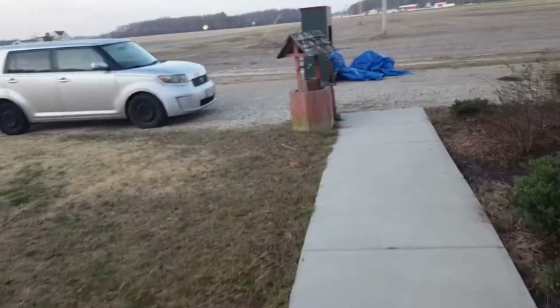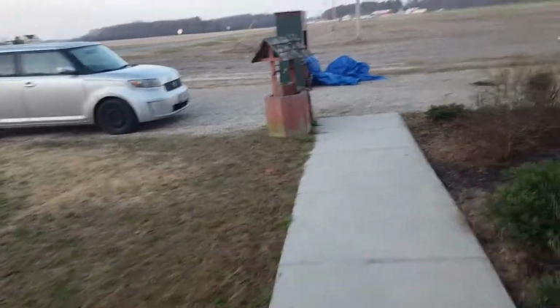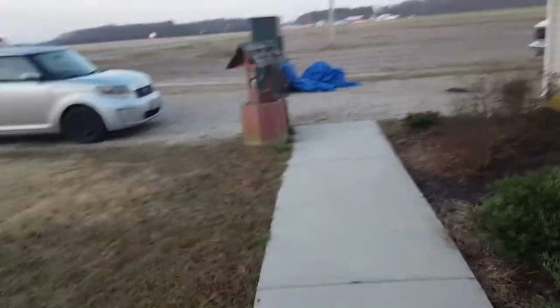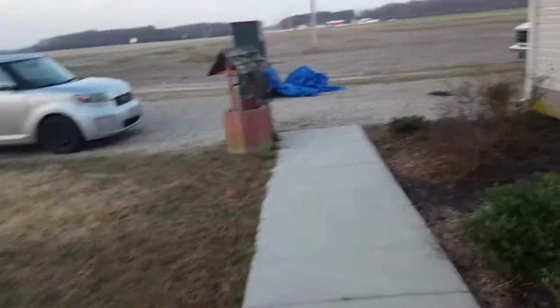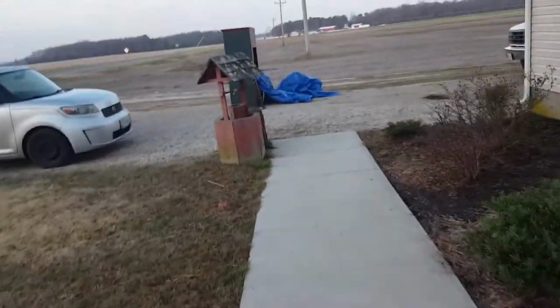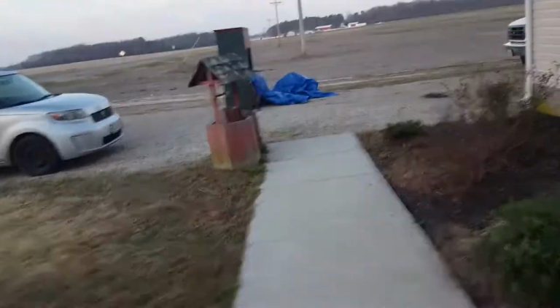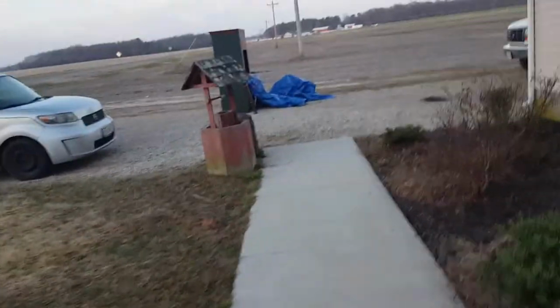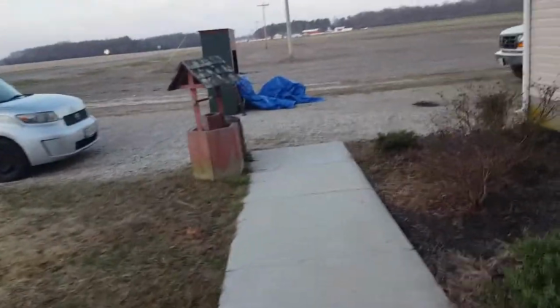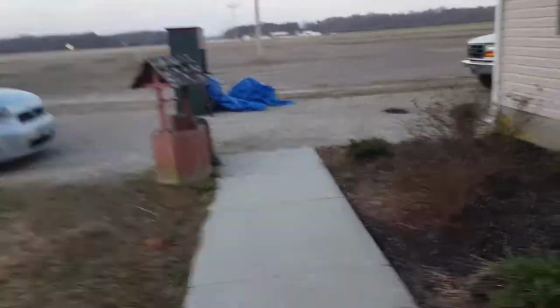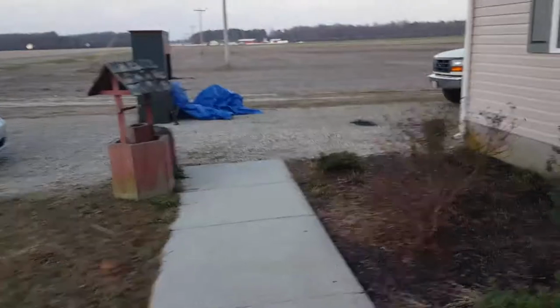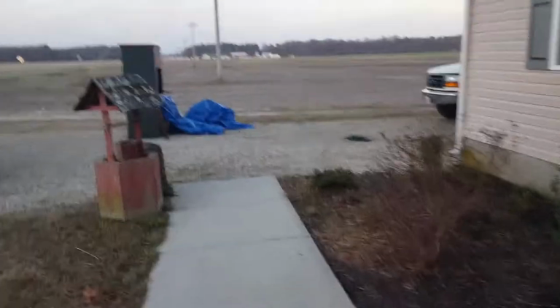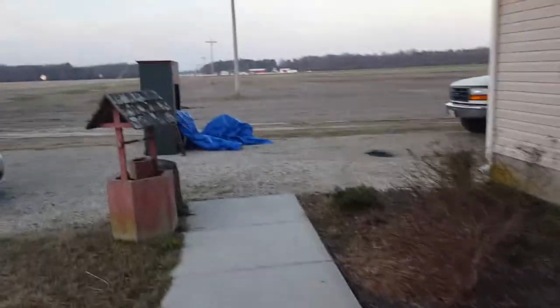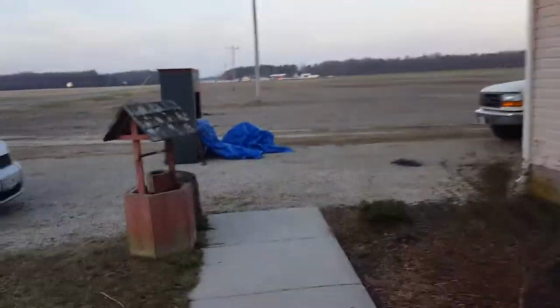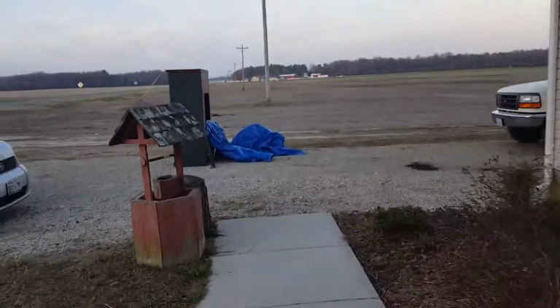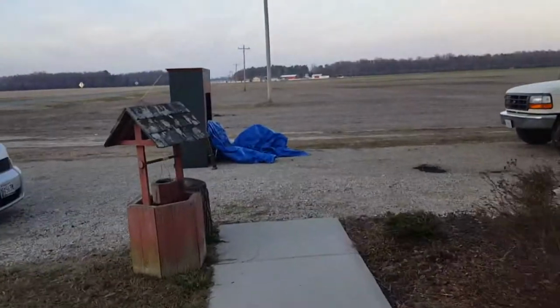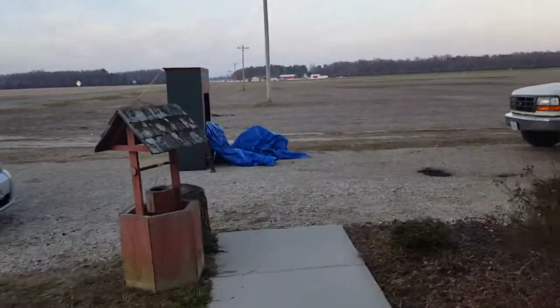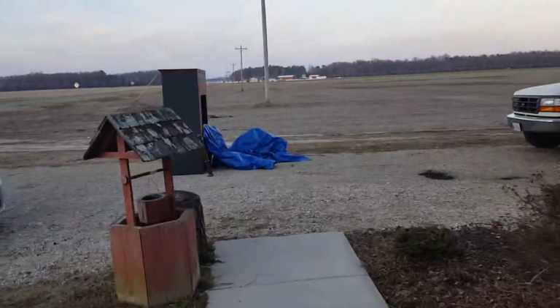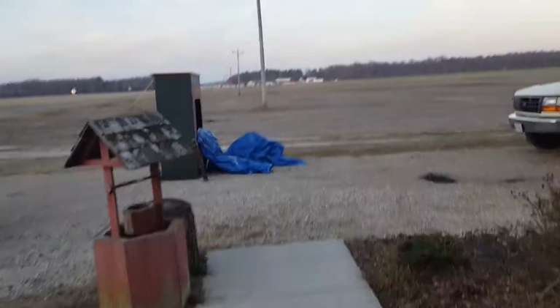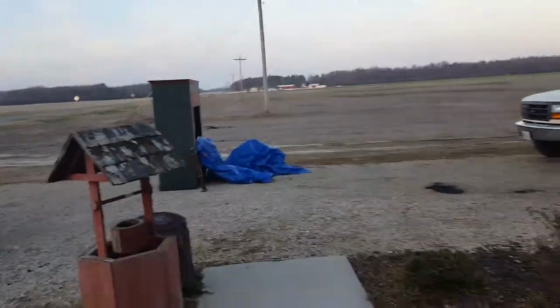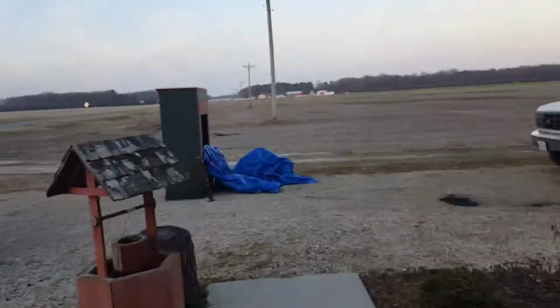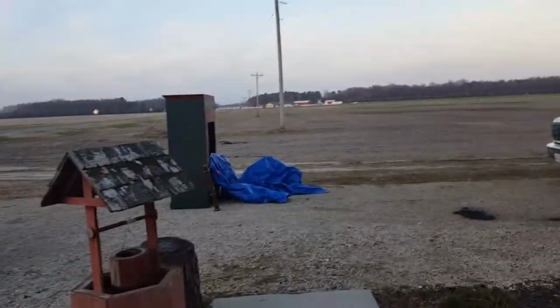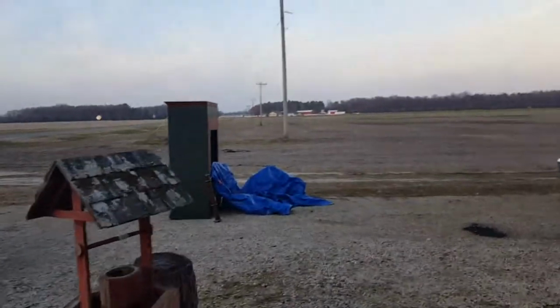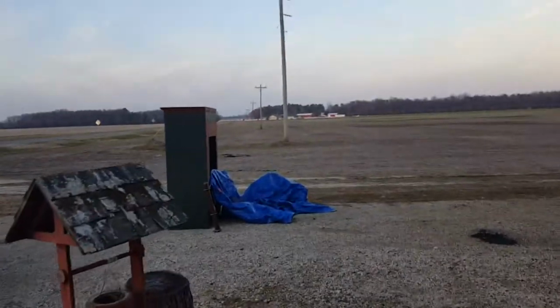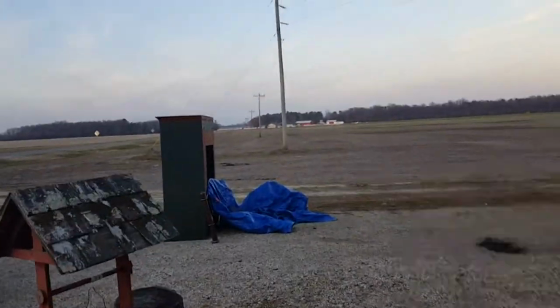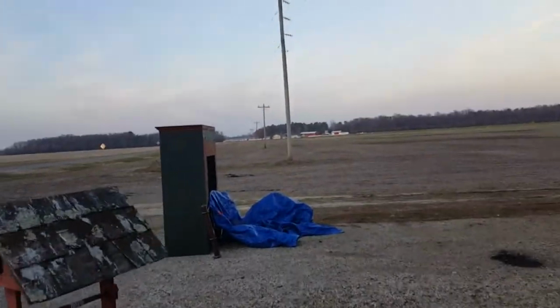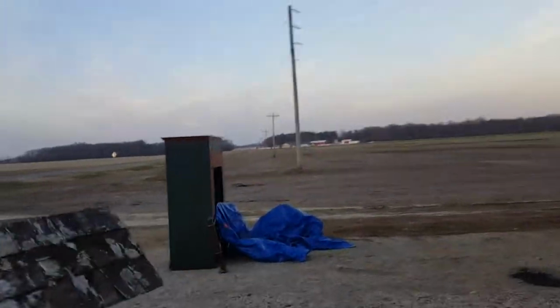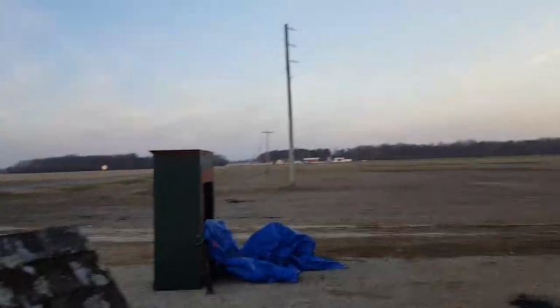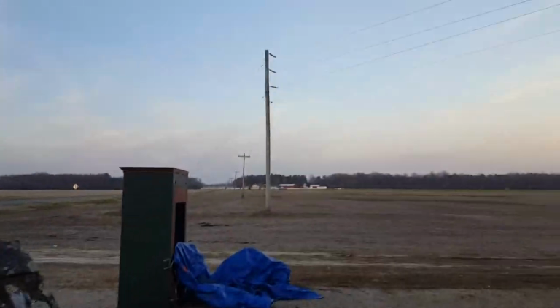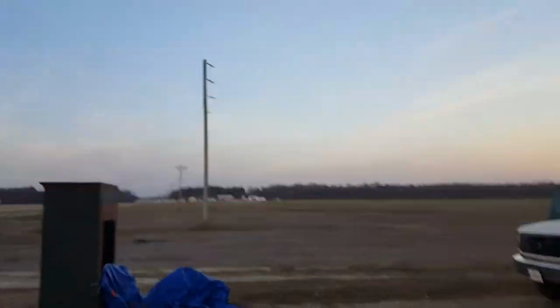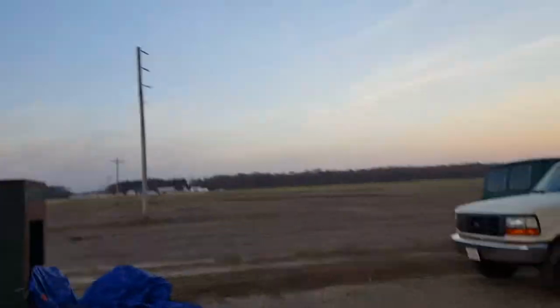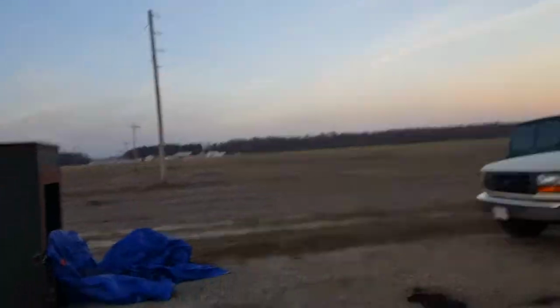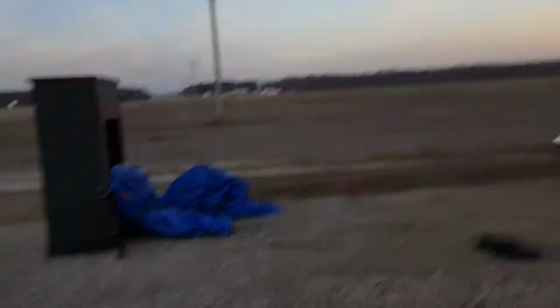Alright ladies and gentlemen. I just wanted to do a quick update on my buying and selling. That's in shambles right now.